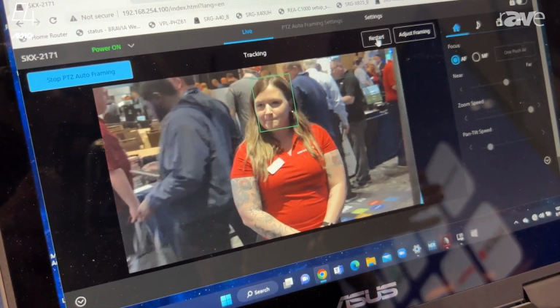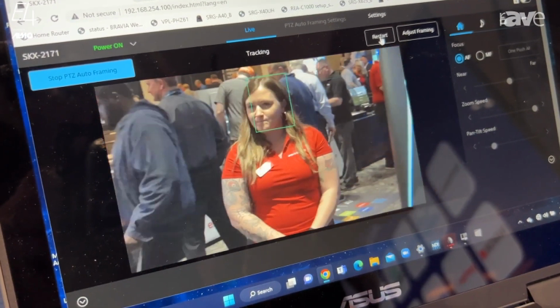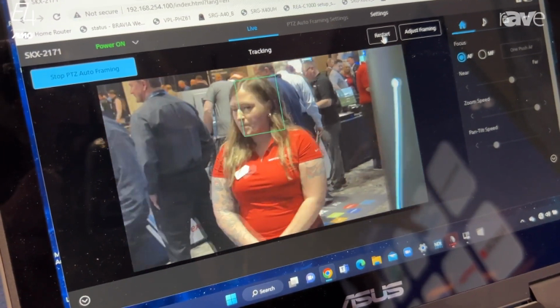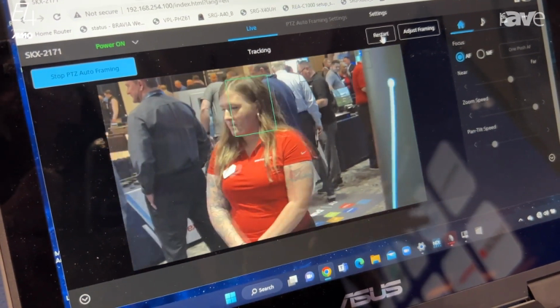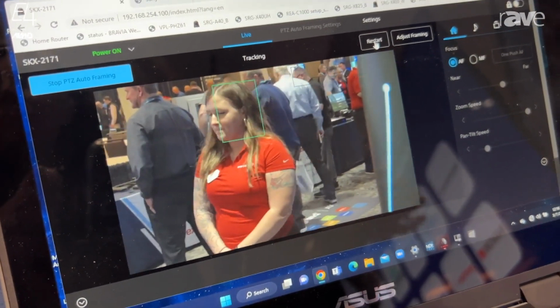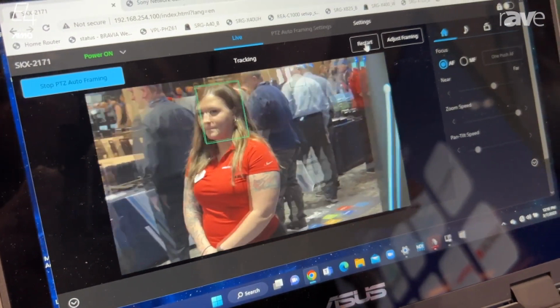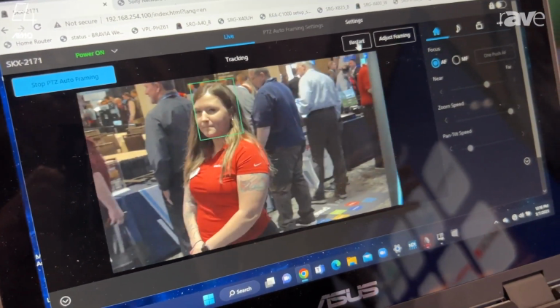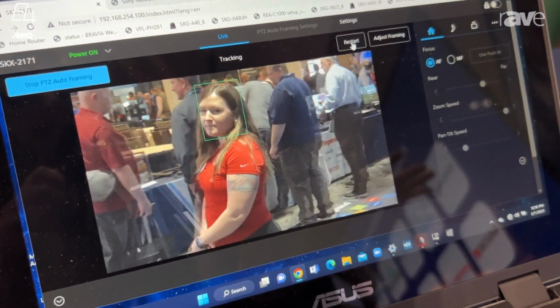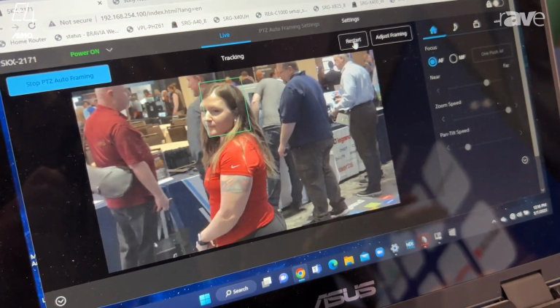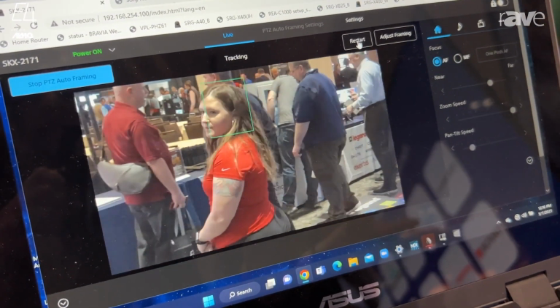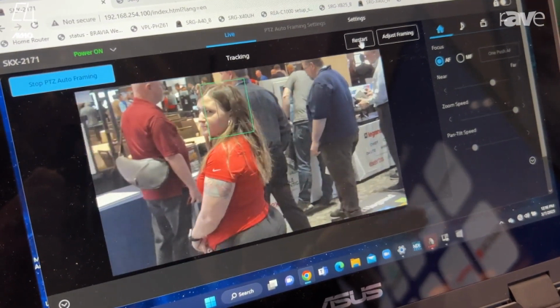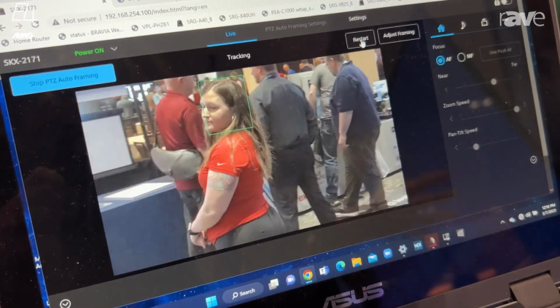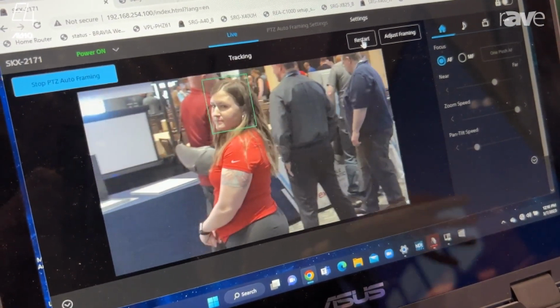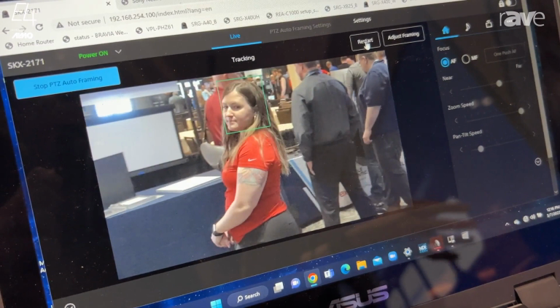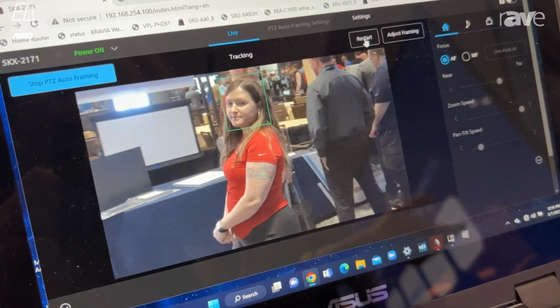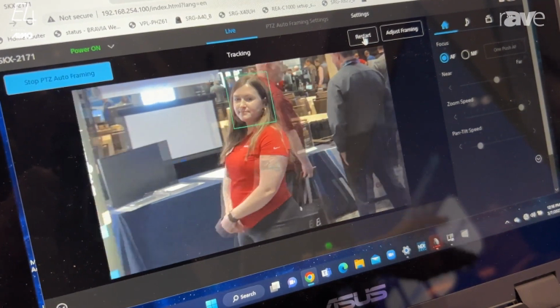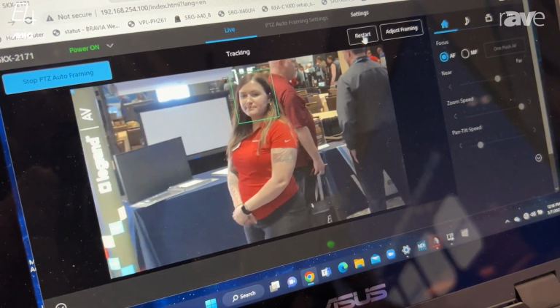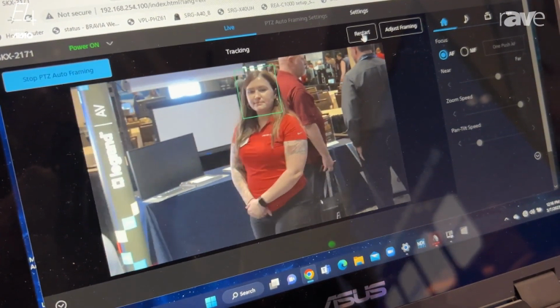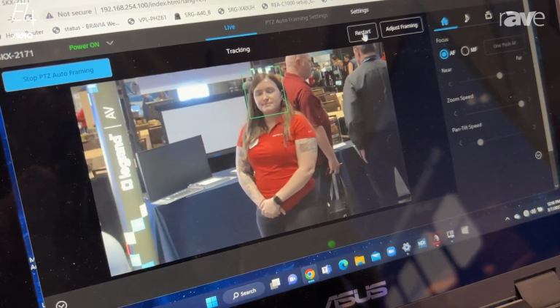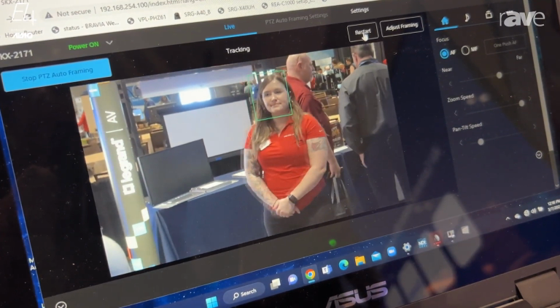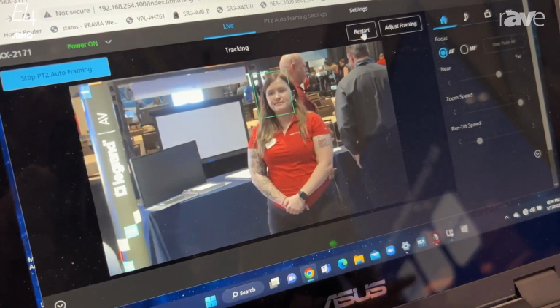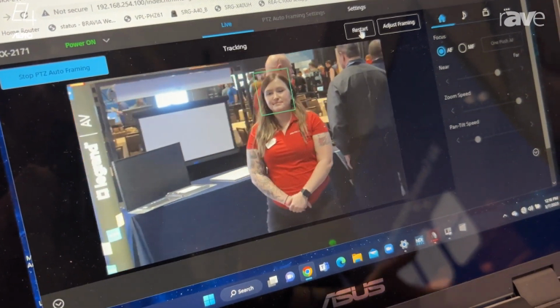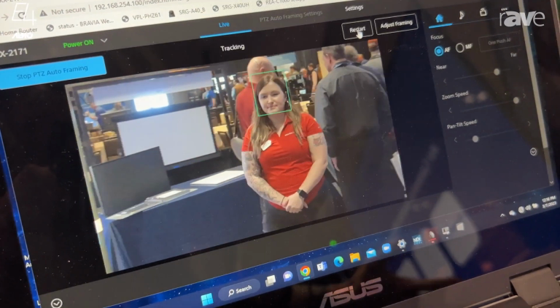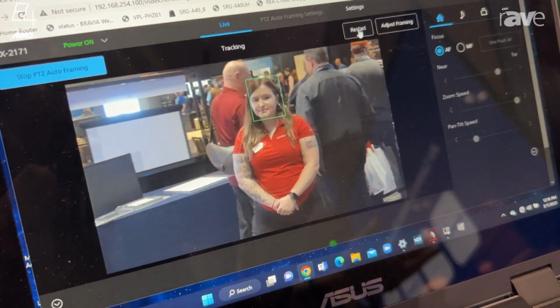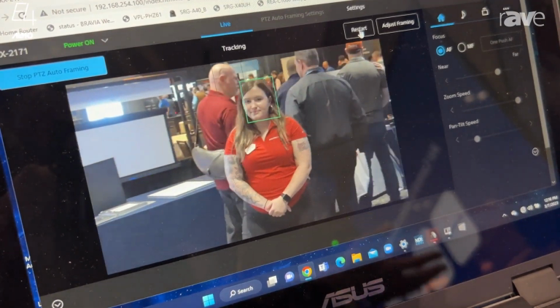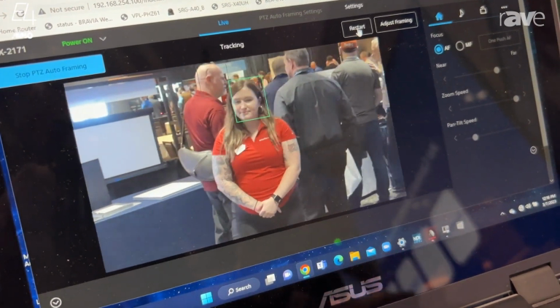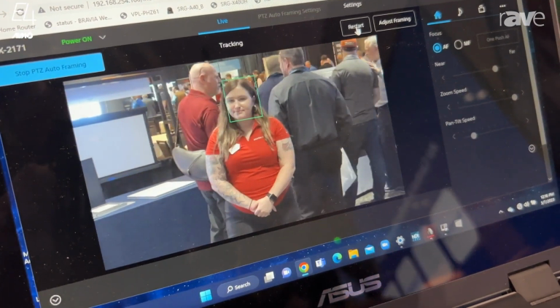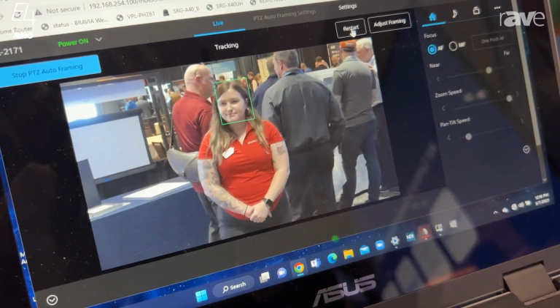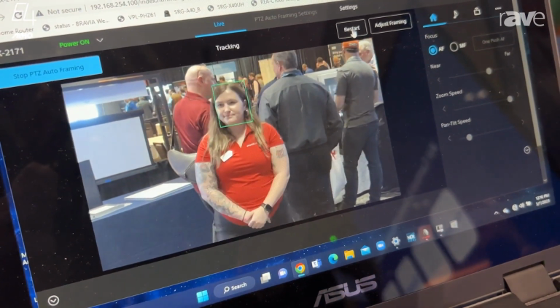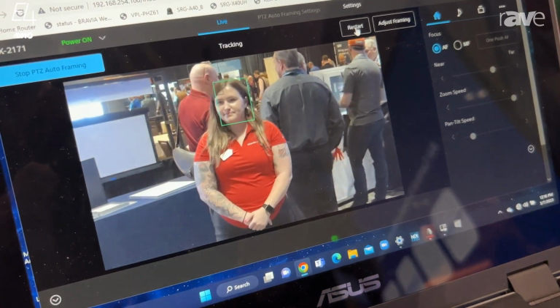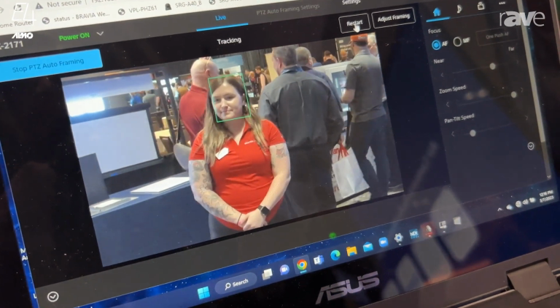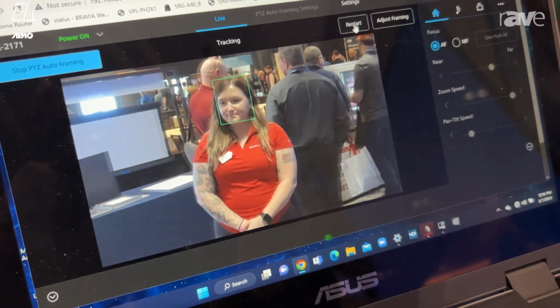I've got her center framed. I can frame her to the left, to the right. I can frame her close up, full body, or keep her at a waist-high shot.